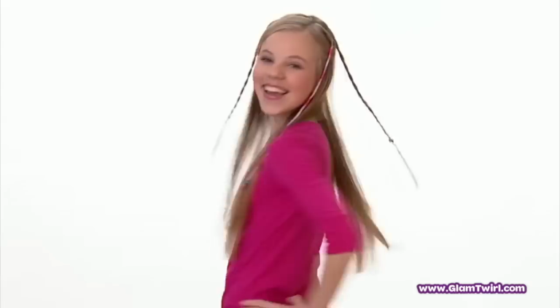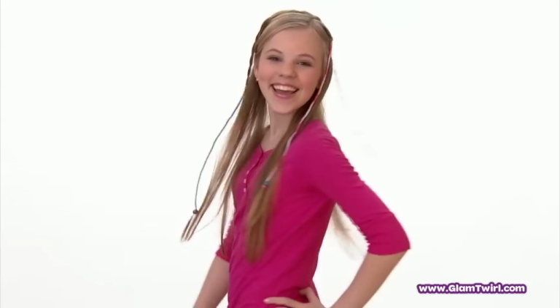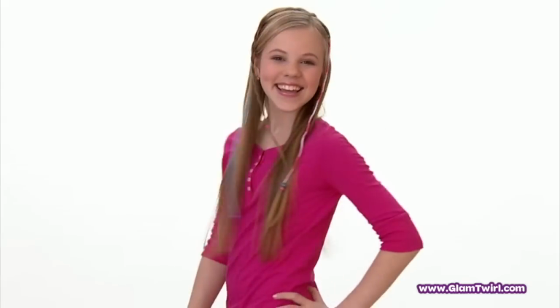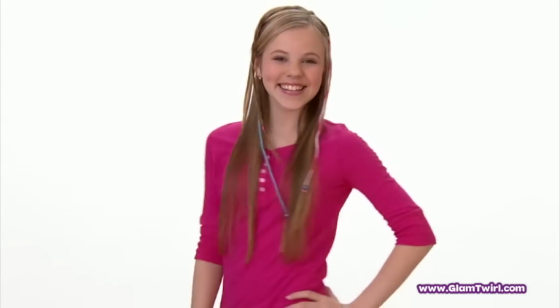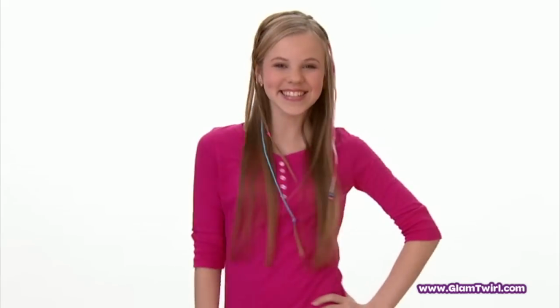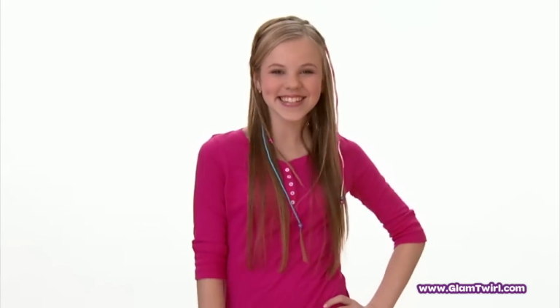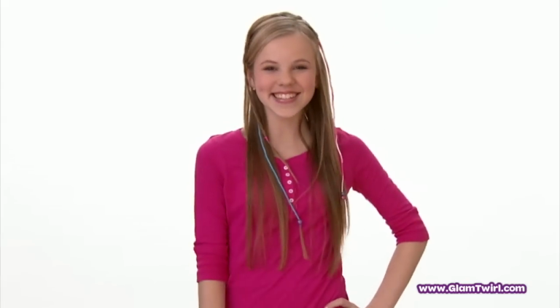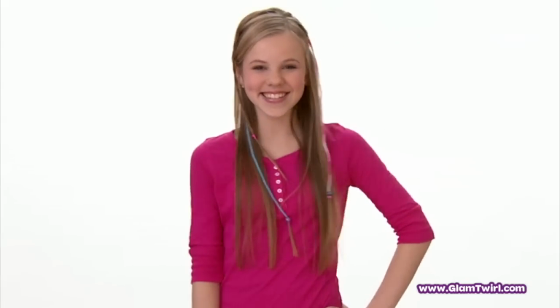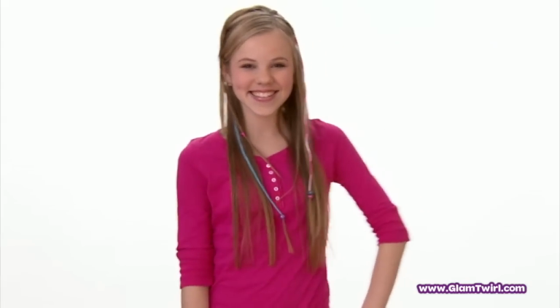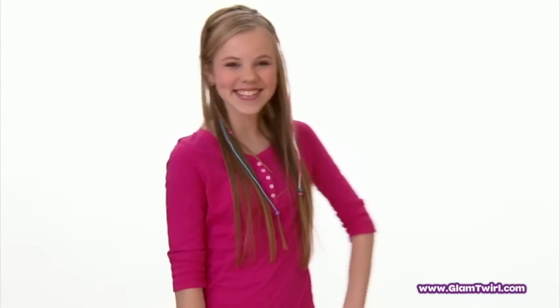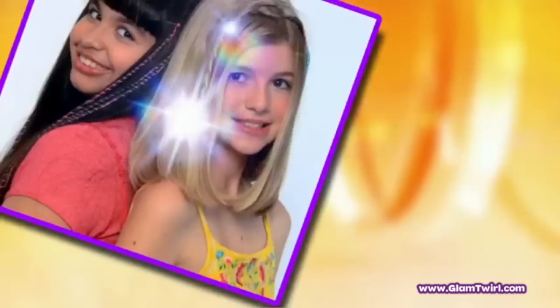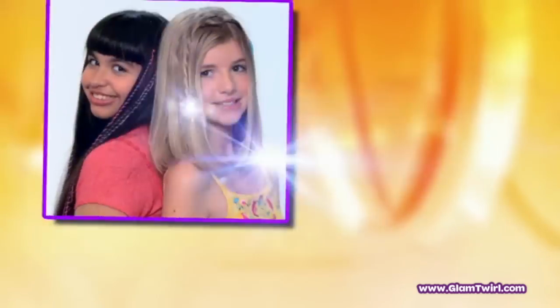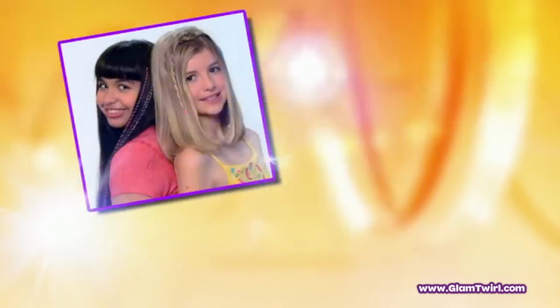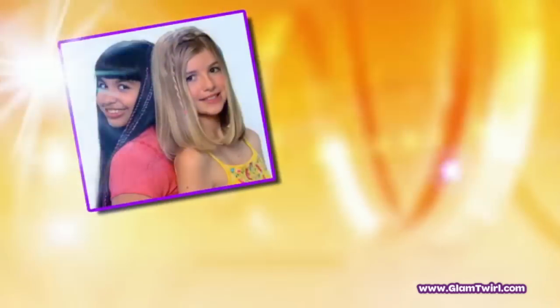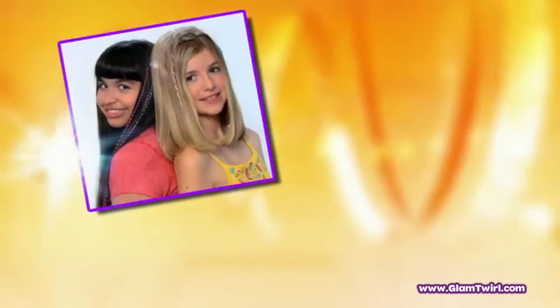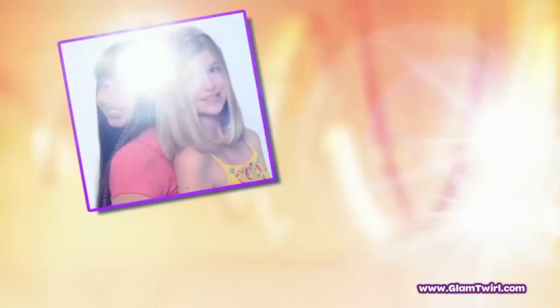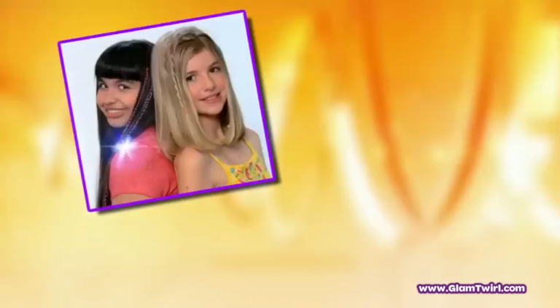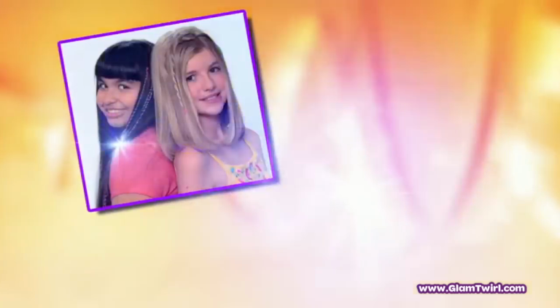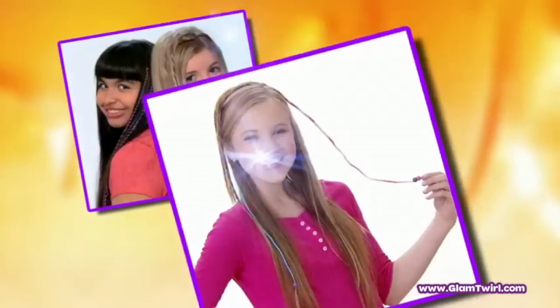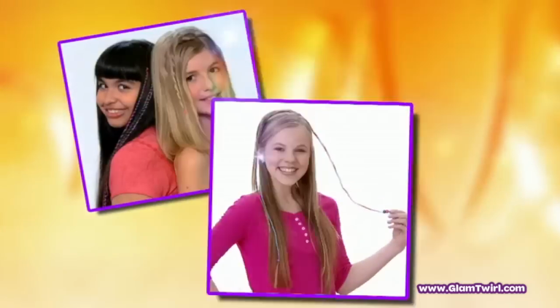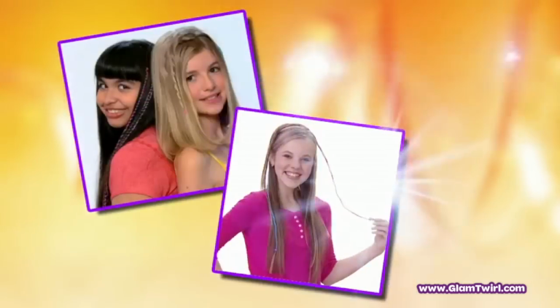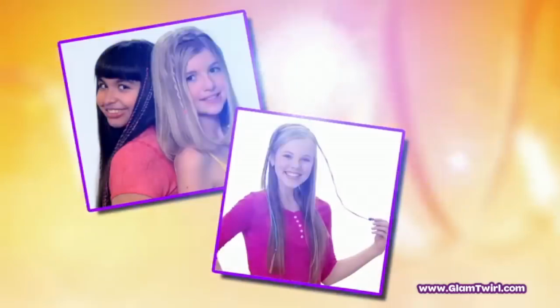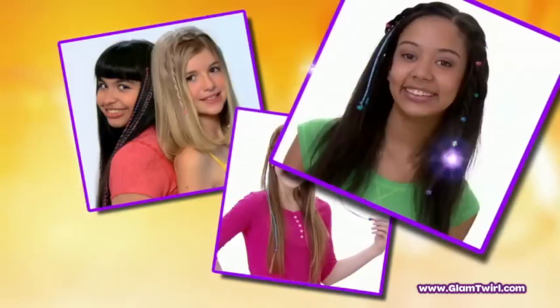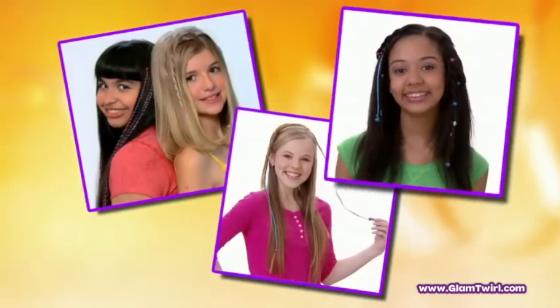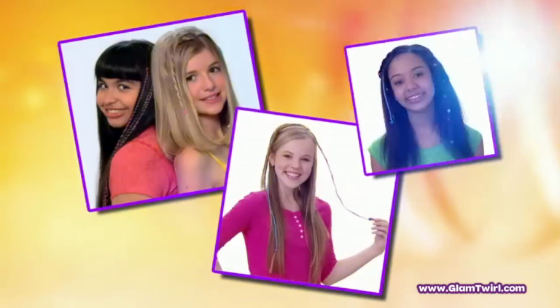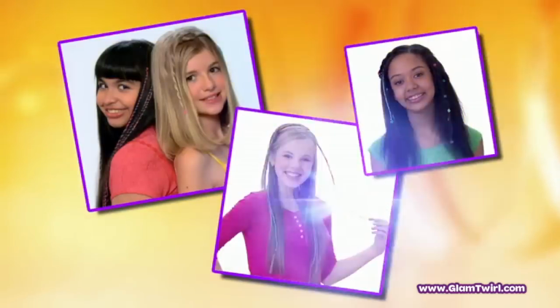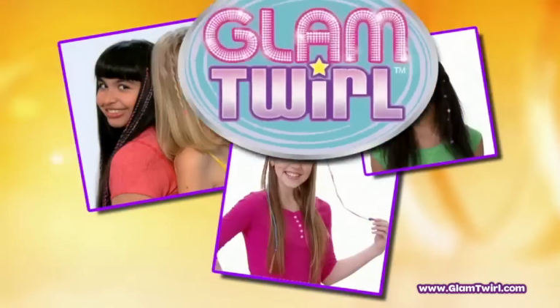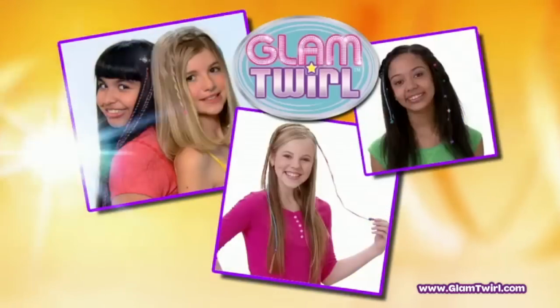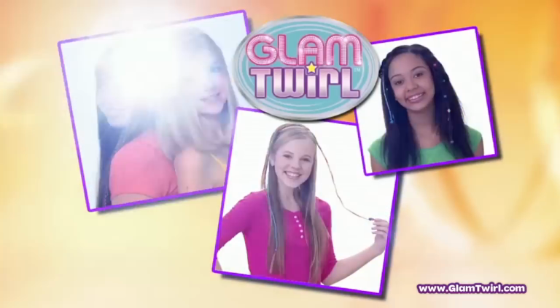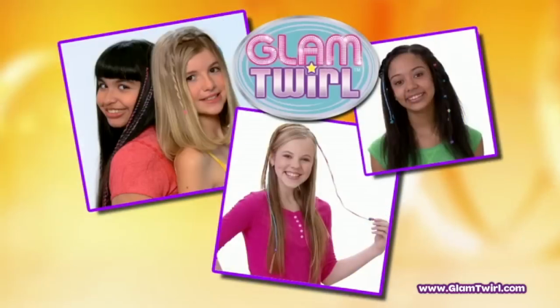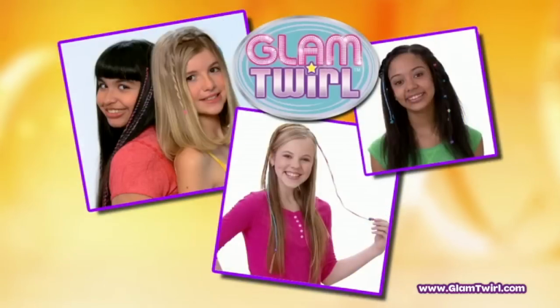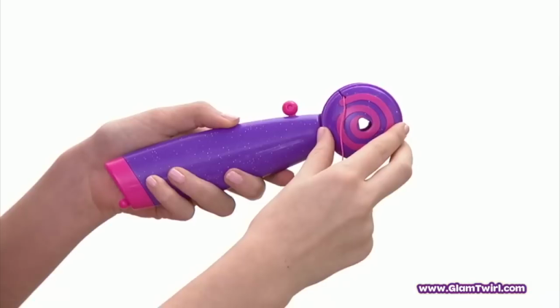Are you a girl that loves to twirl? Then spin into the fun new way to style your hair with Glam Twirl.